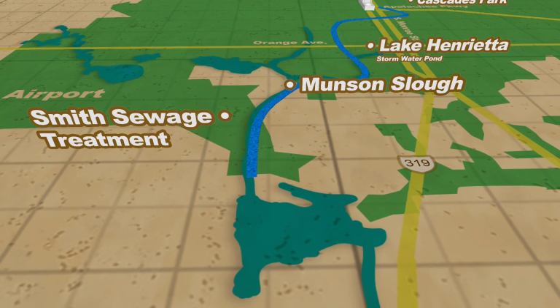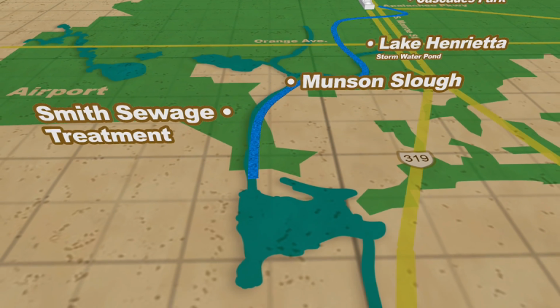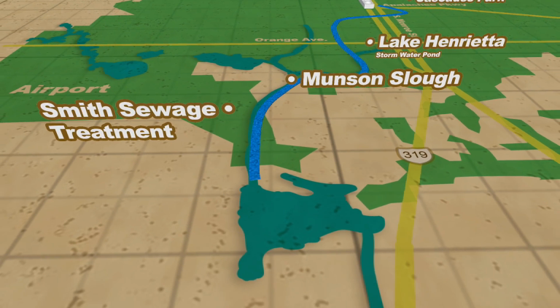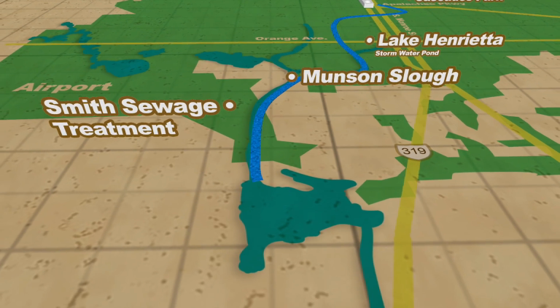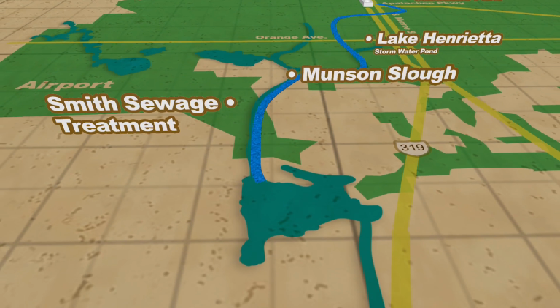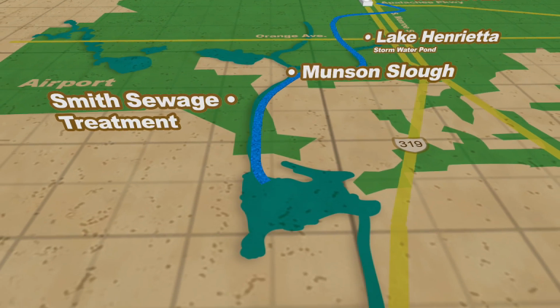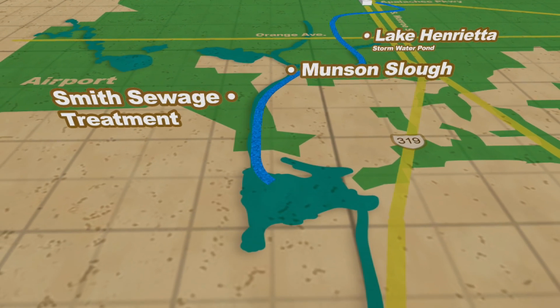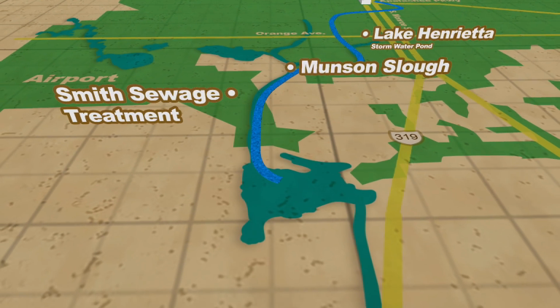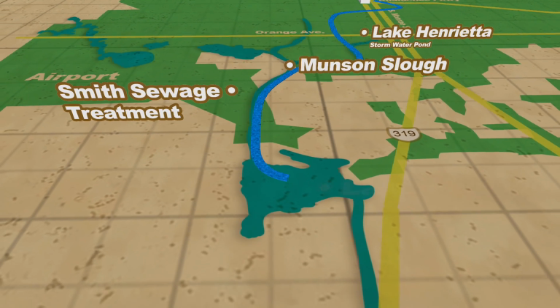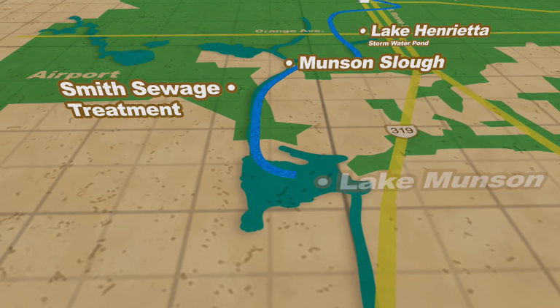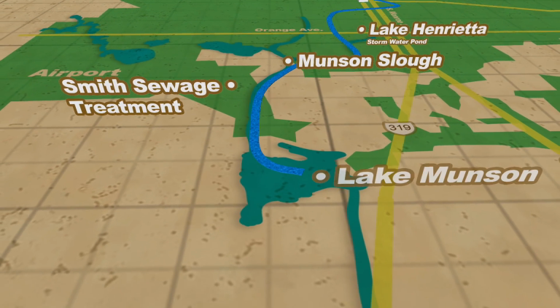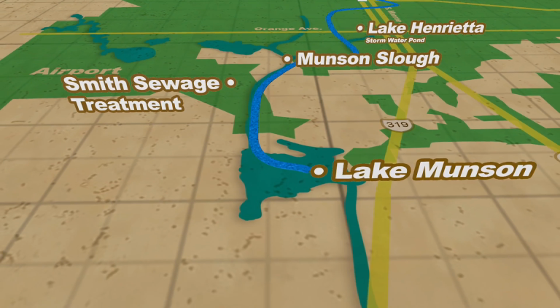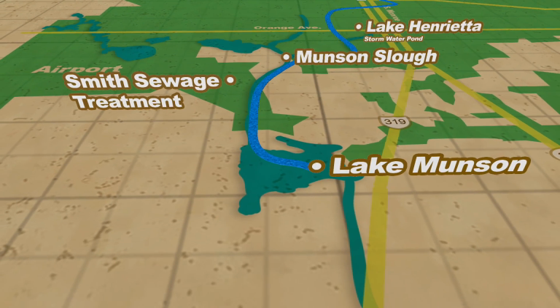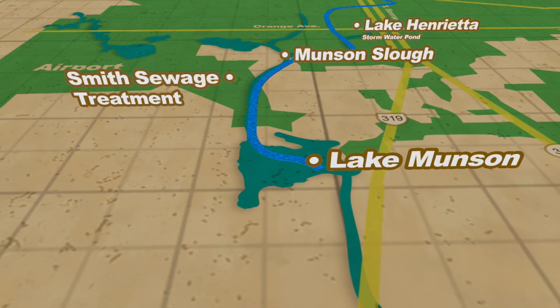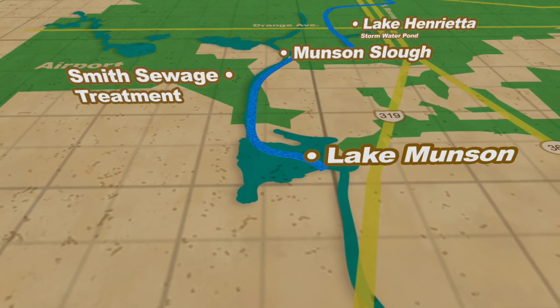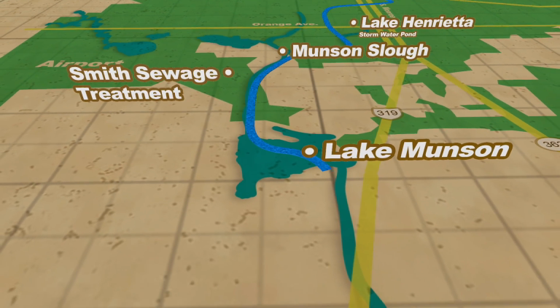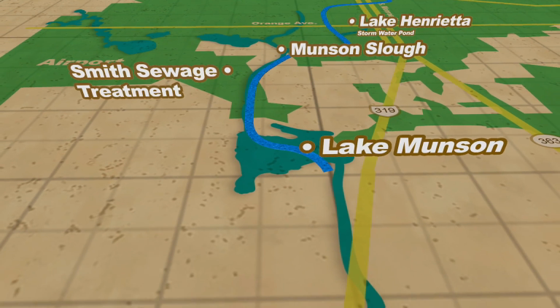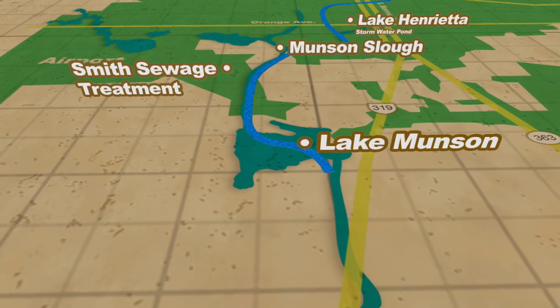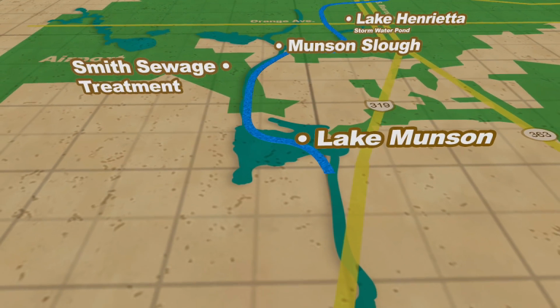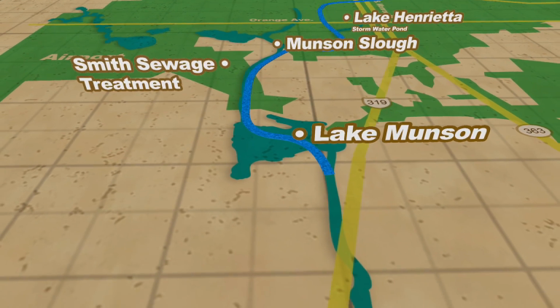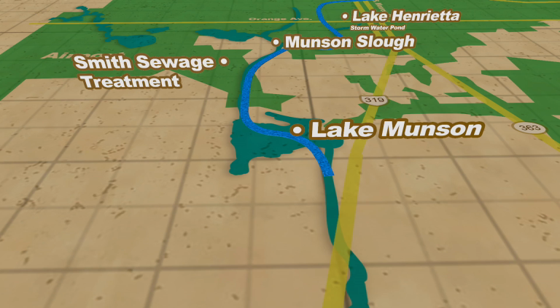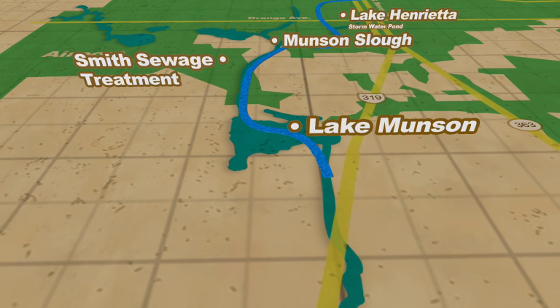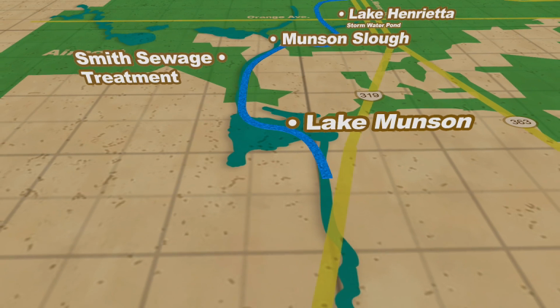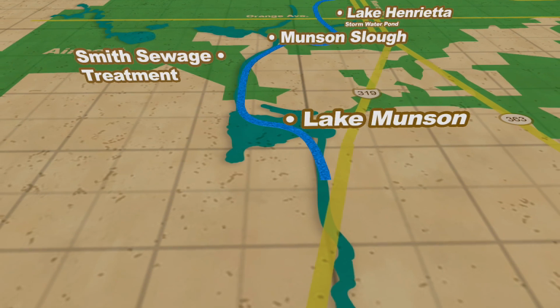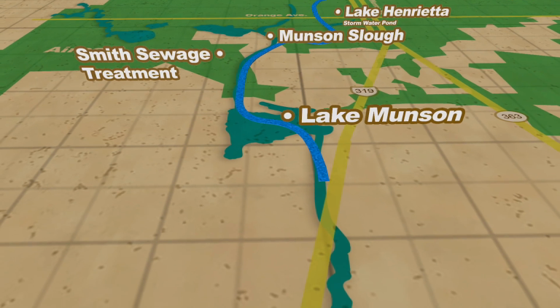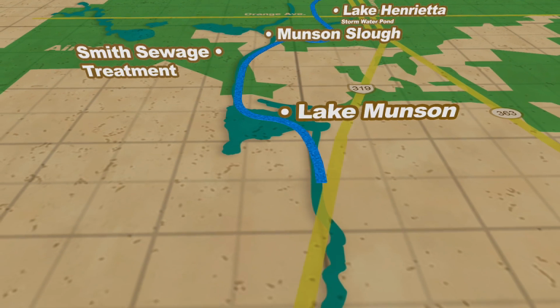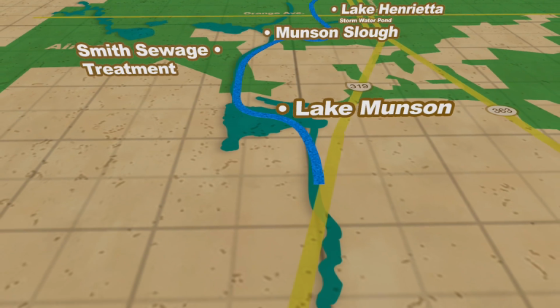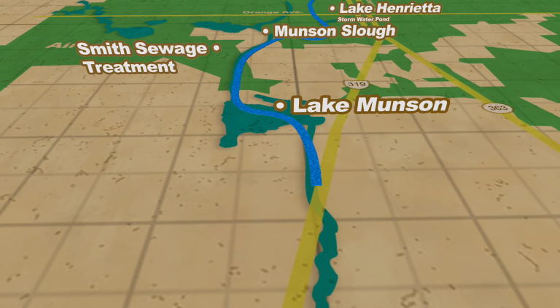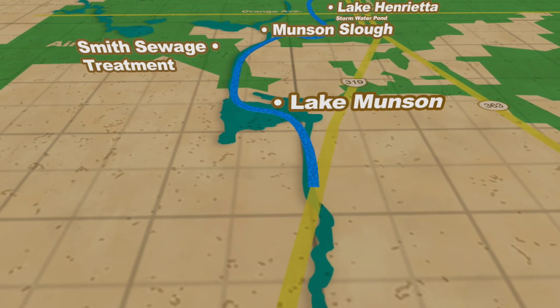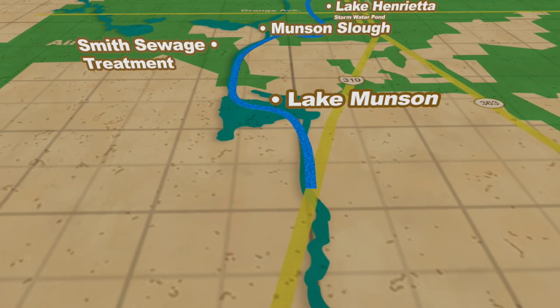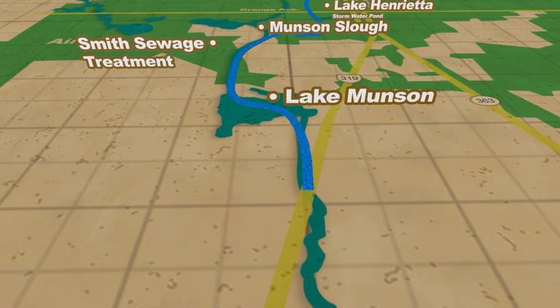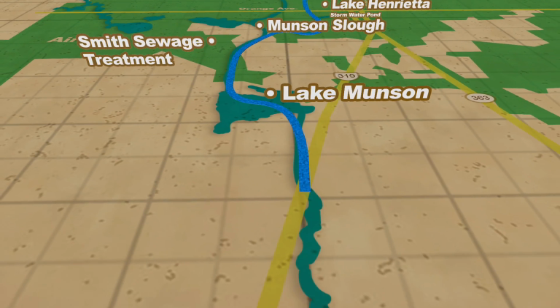Let's follow the rainwater on its journey from the capital in Tallahassee, Florida, 15 miles south to Wakulla Spring.